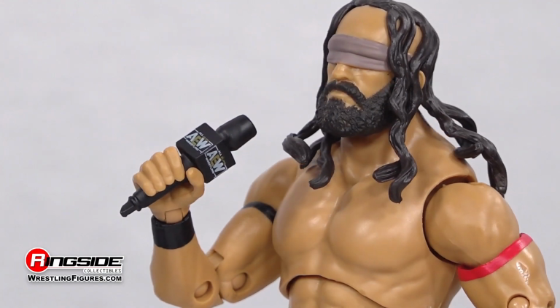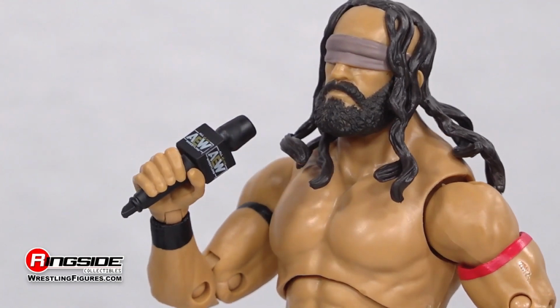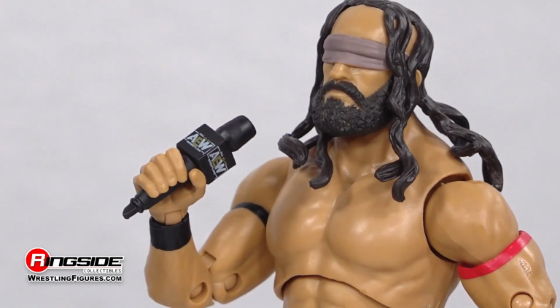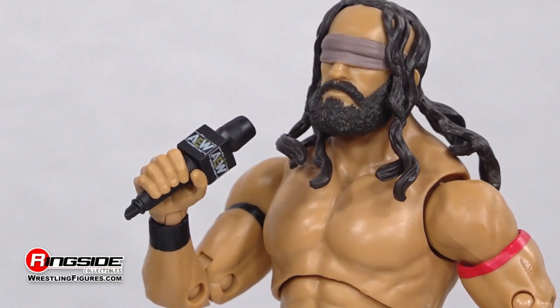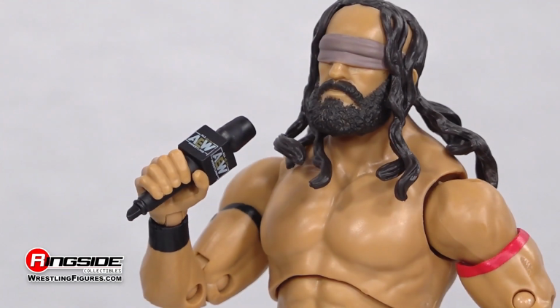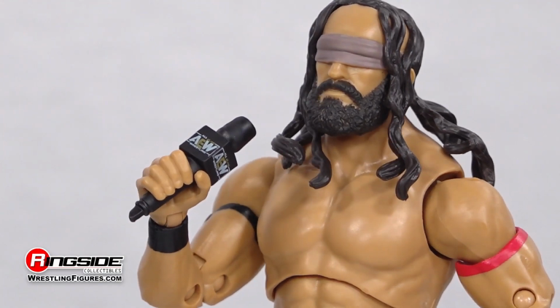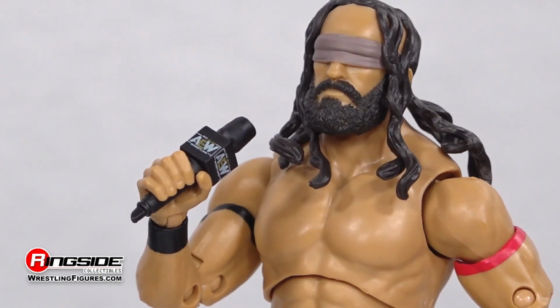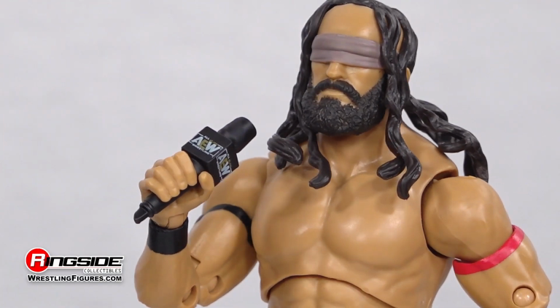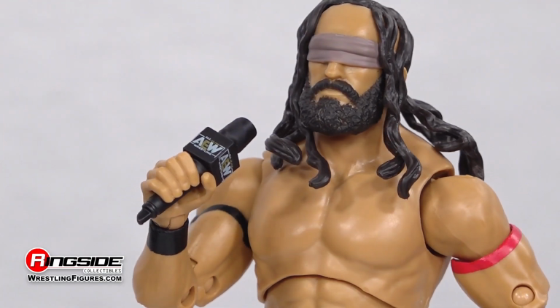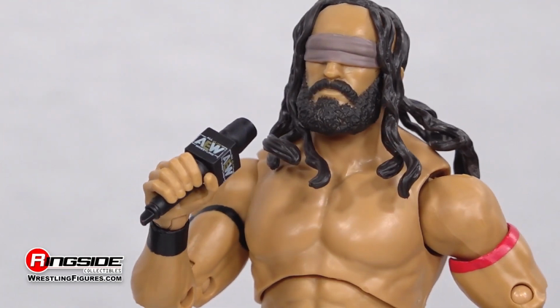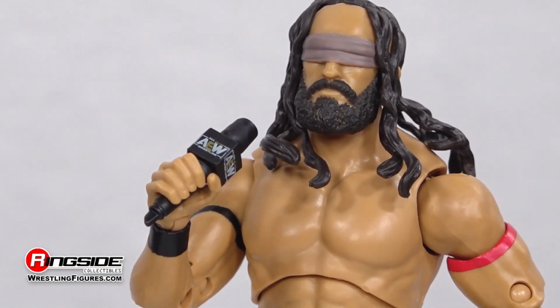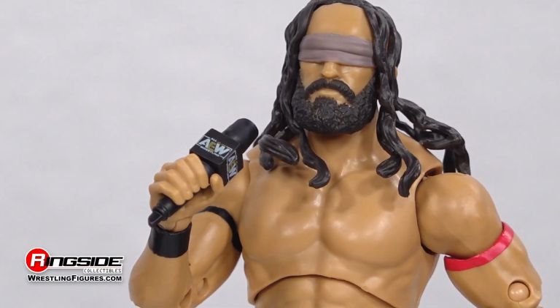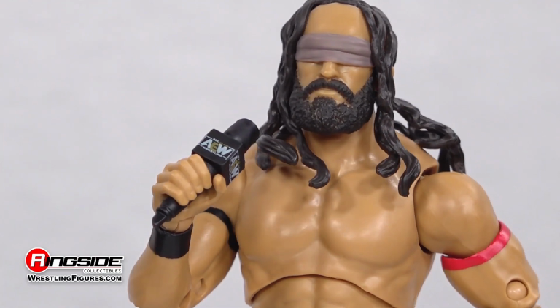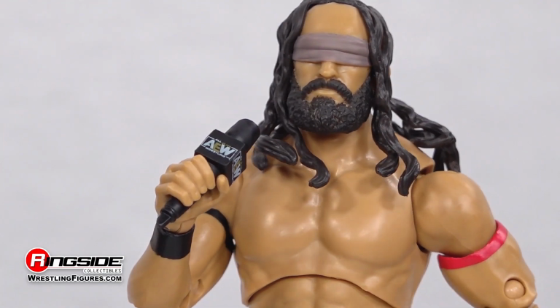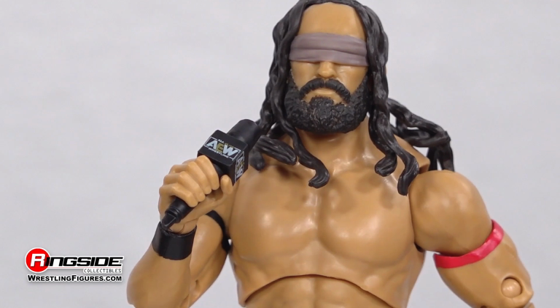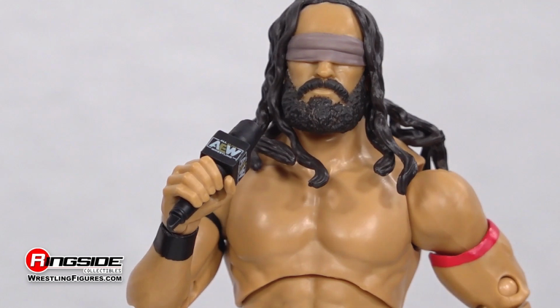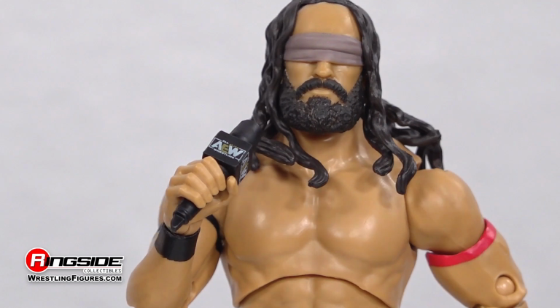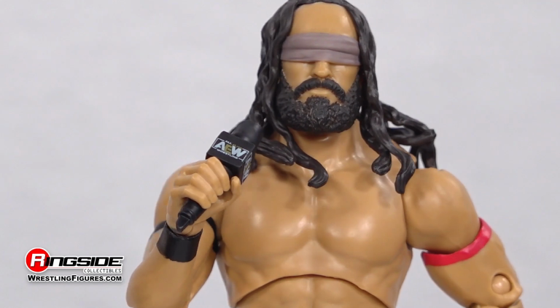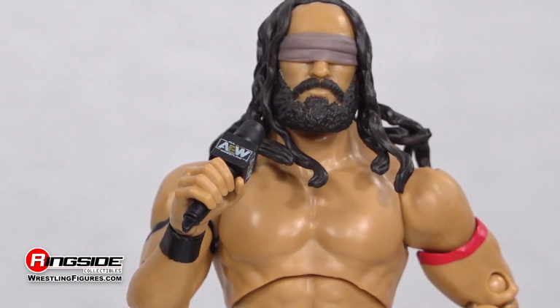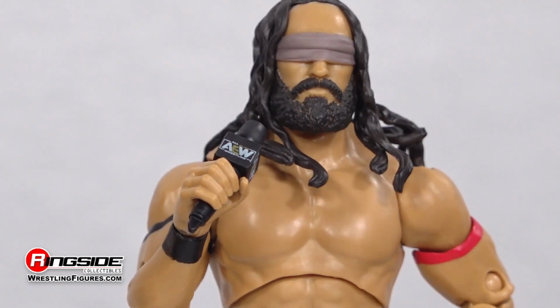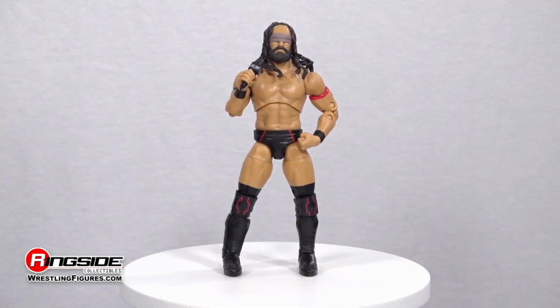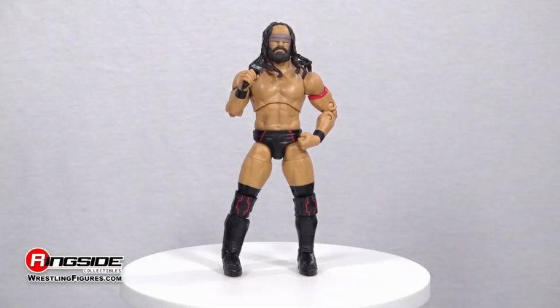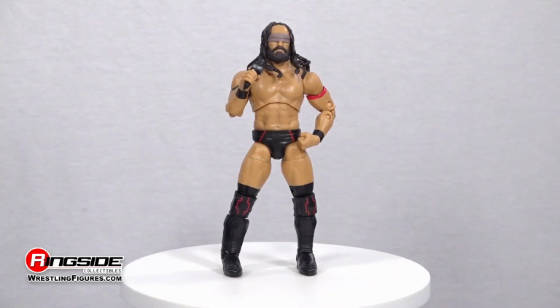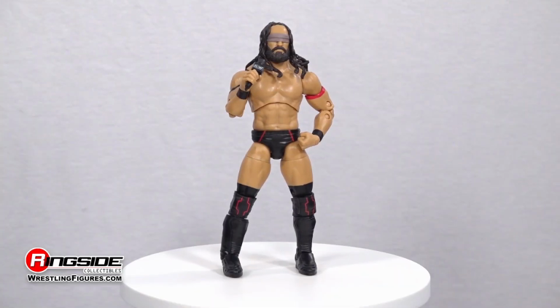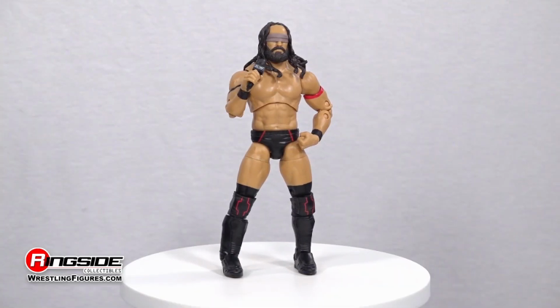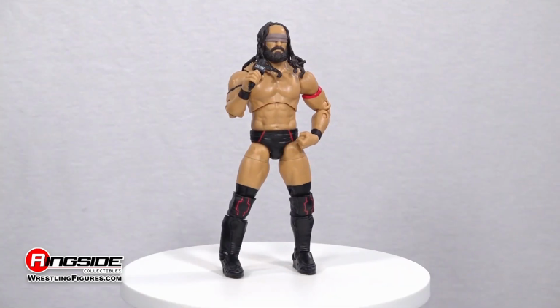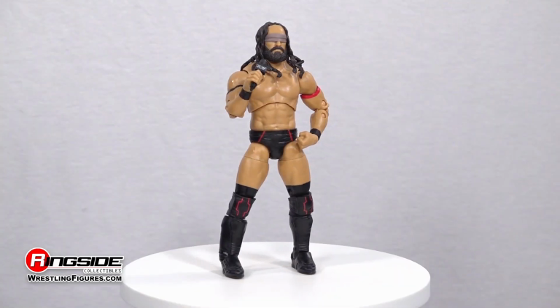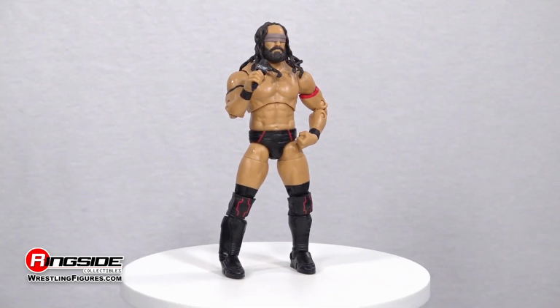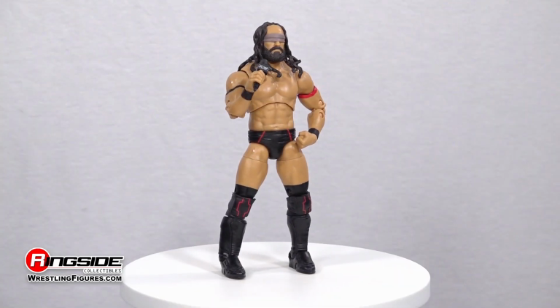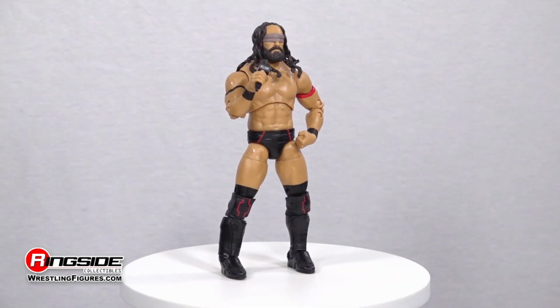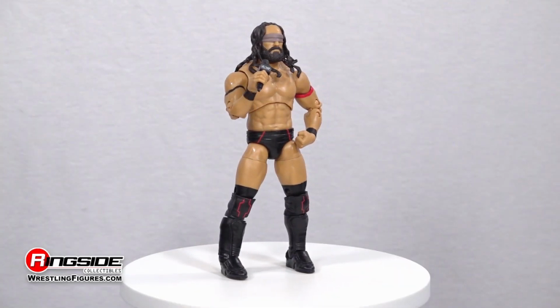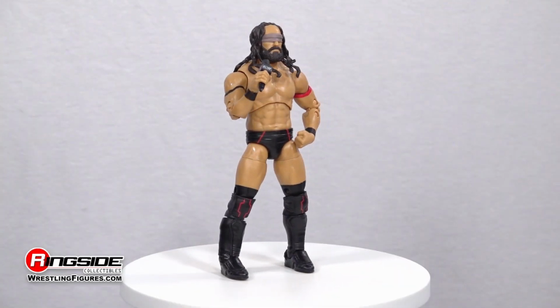As for accessories, PAC makes his voice heard with an AEW branded microphone and a pair of interchangeable hands.